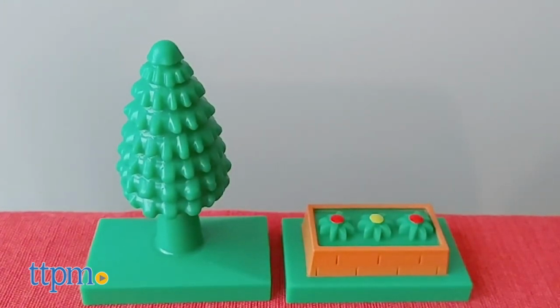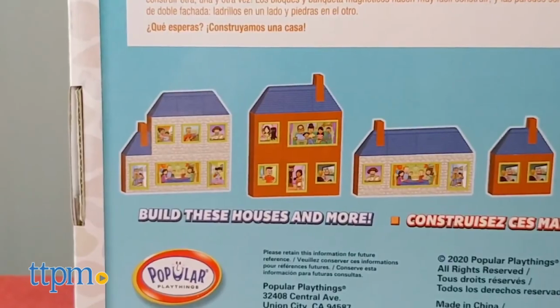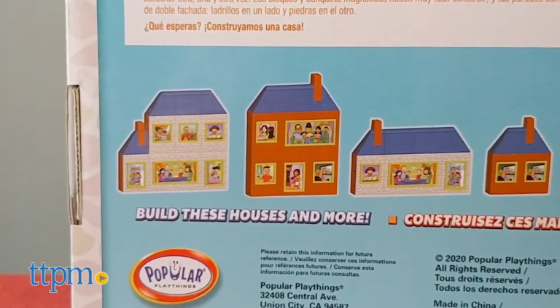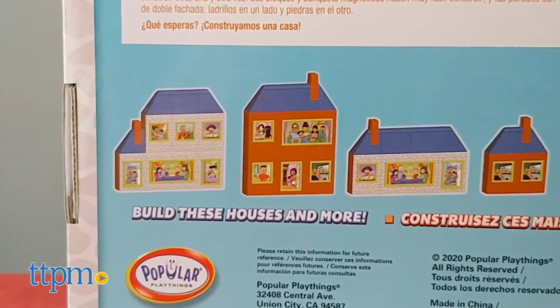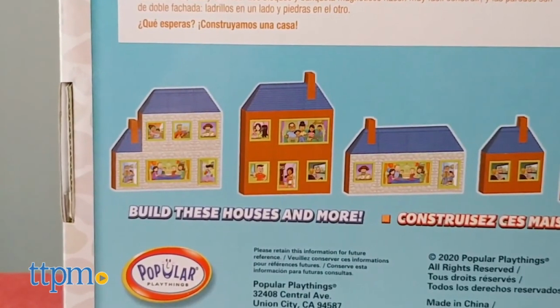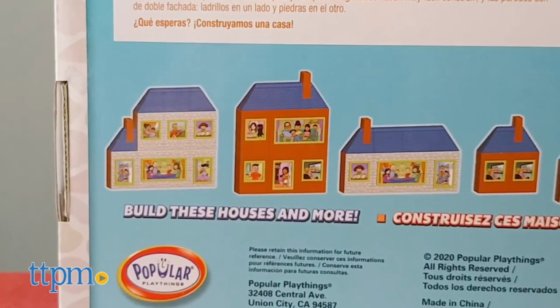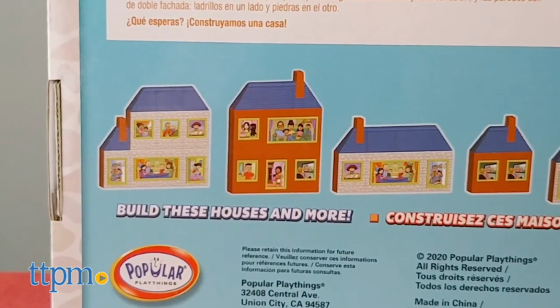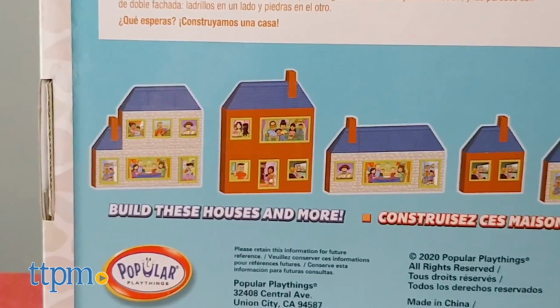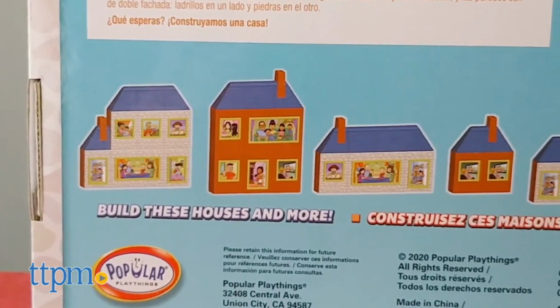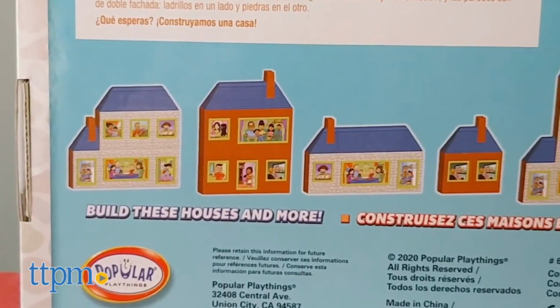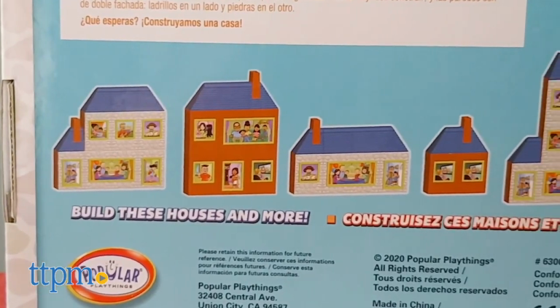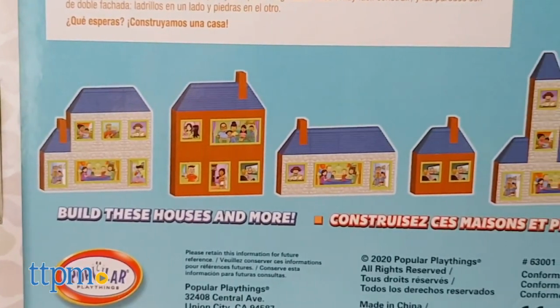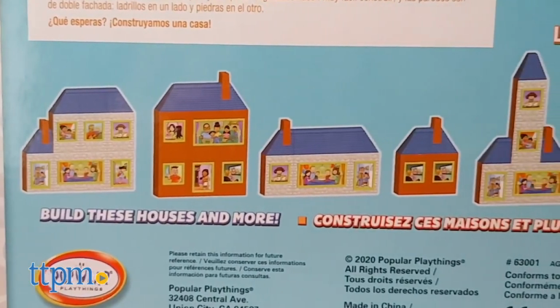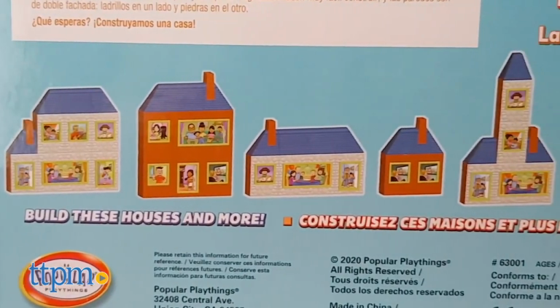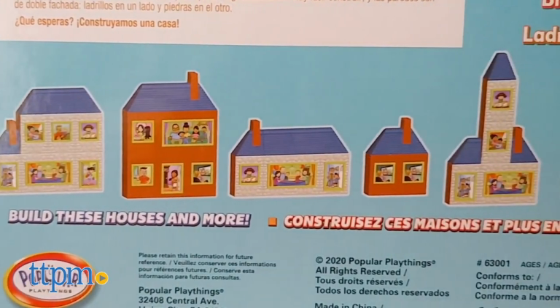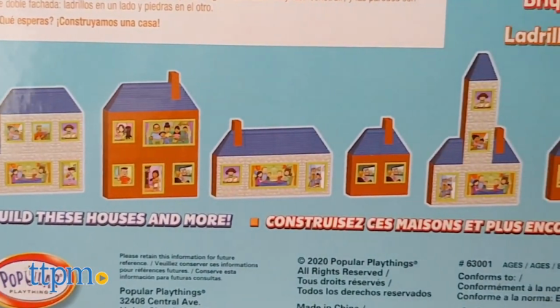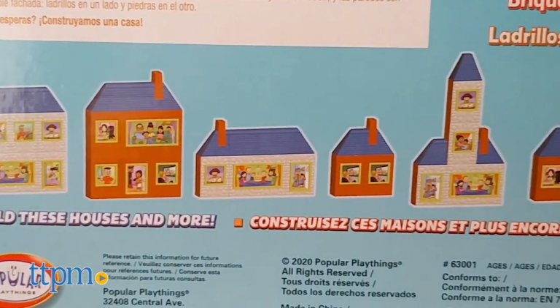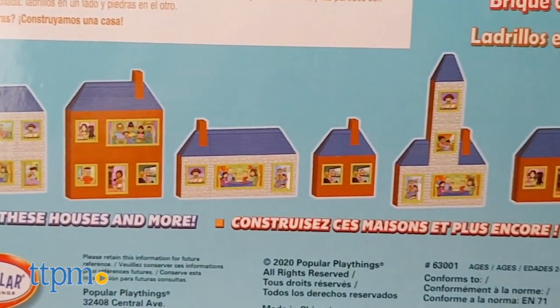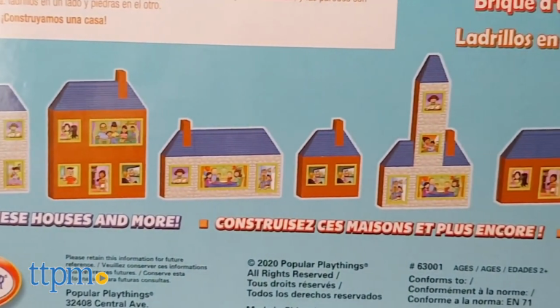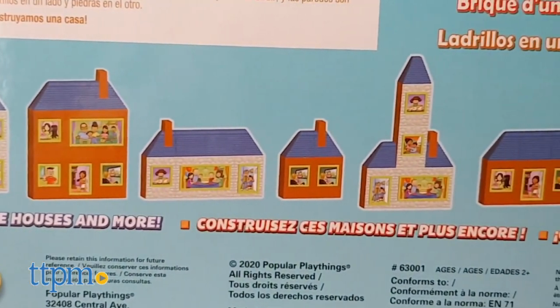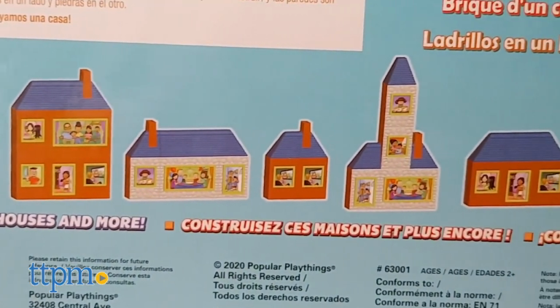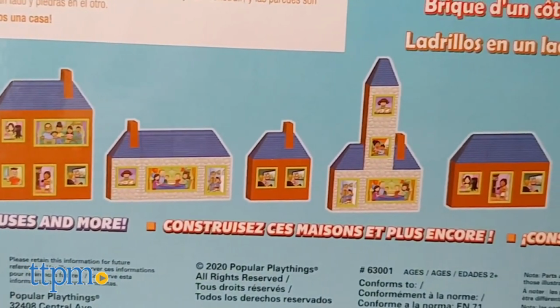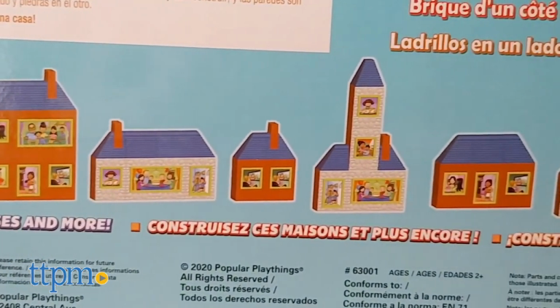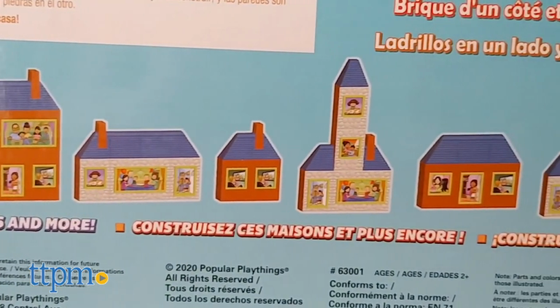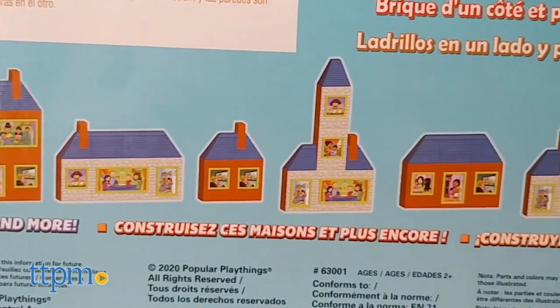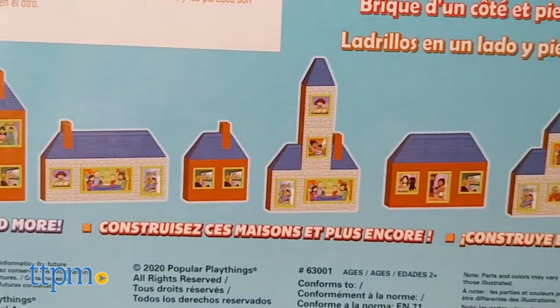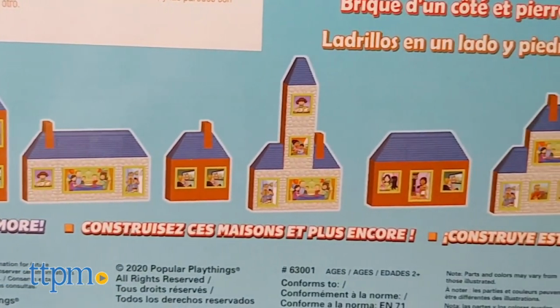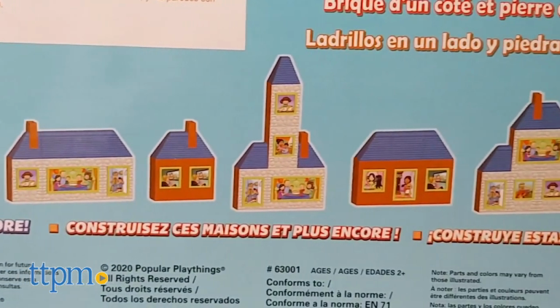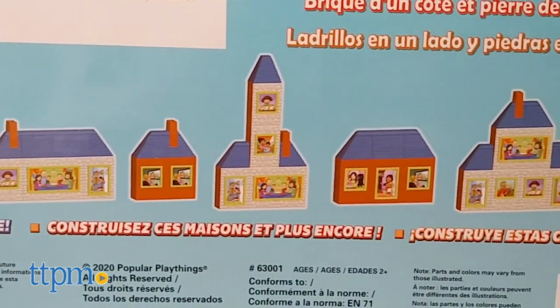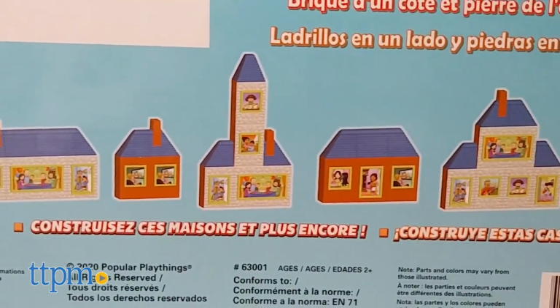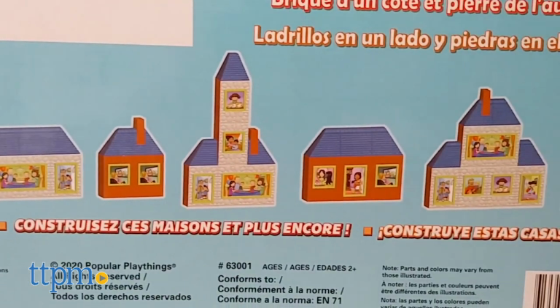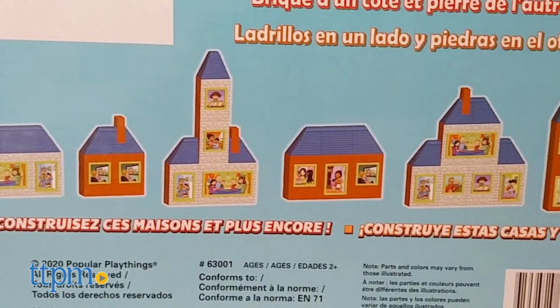The set does not include instructions, but figuring out how to play is easy to do and the pictures on the box can serve as building inspiration.